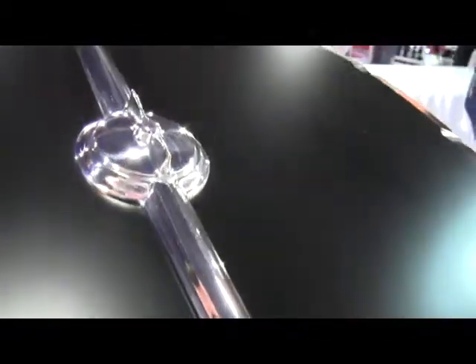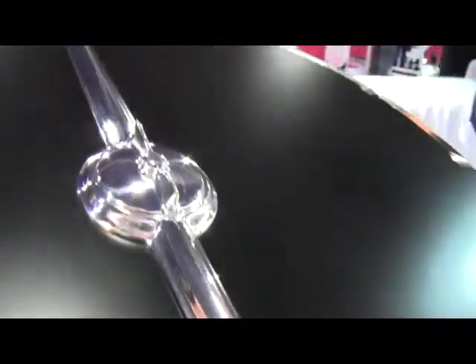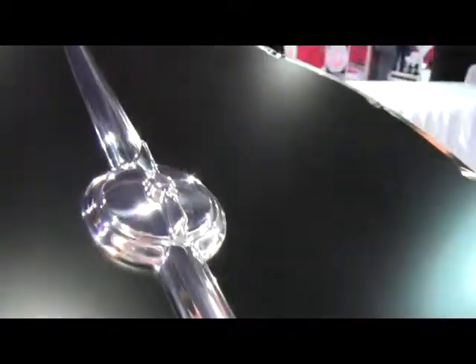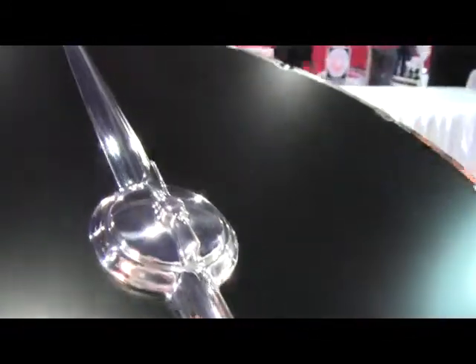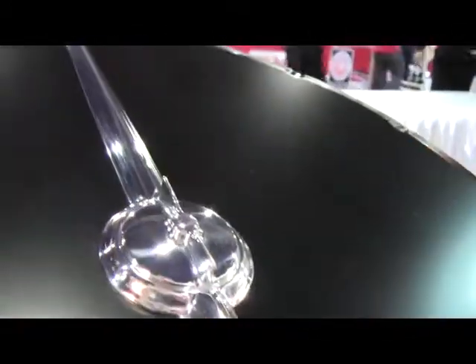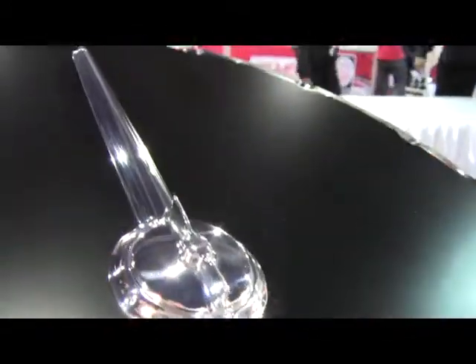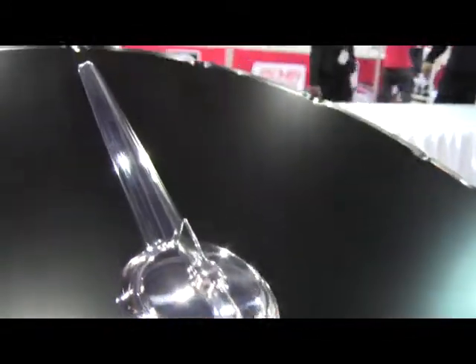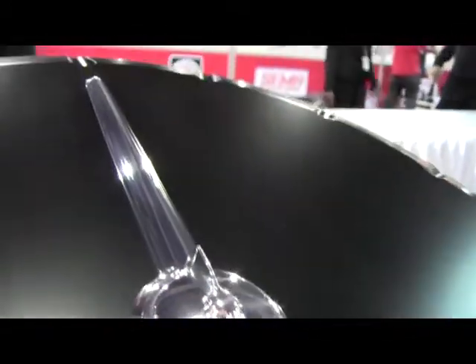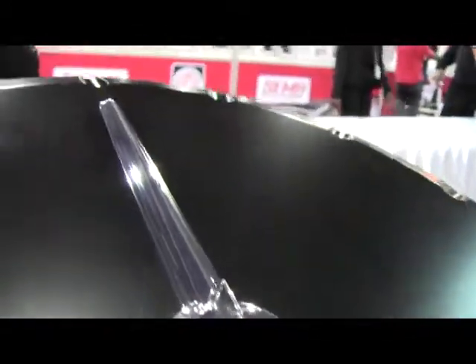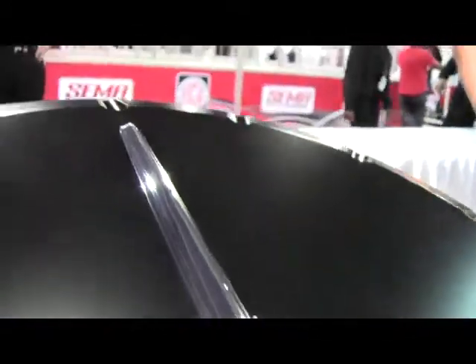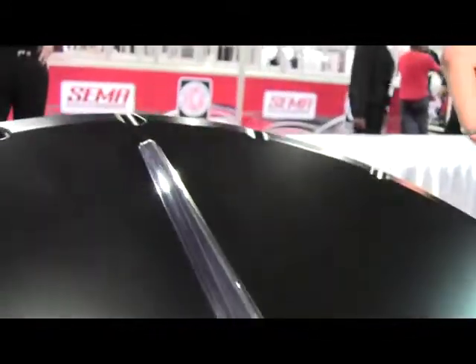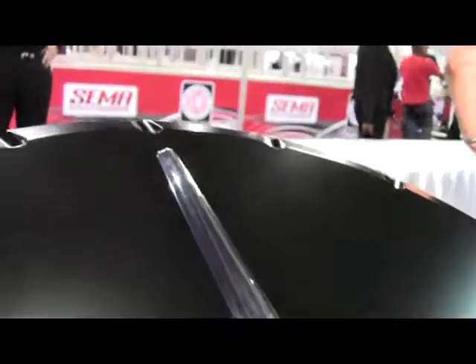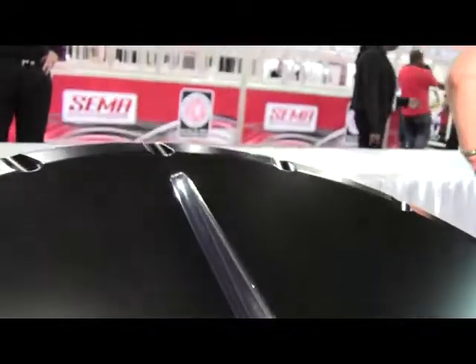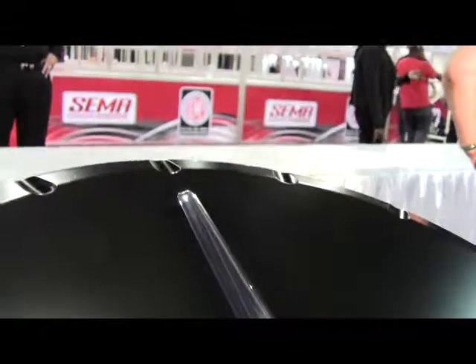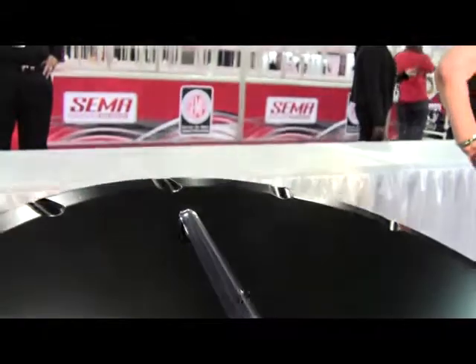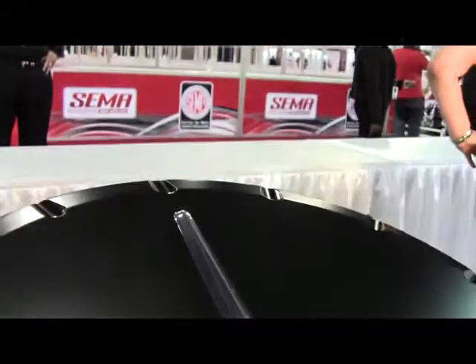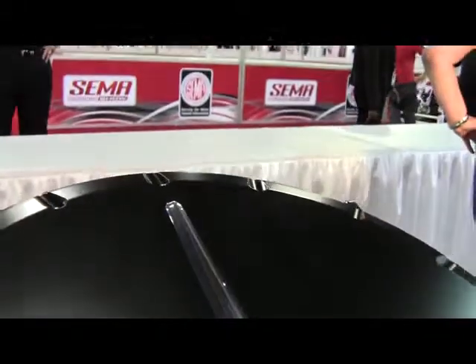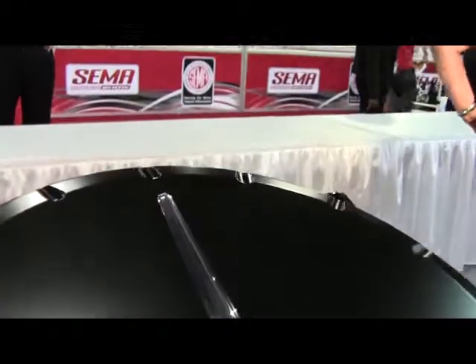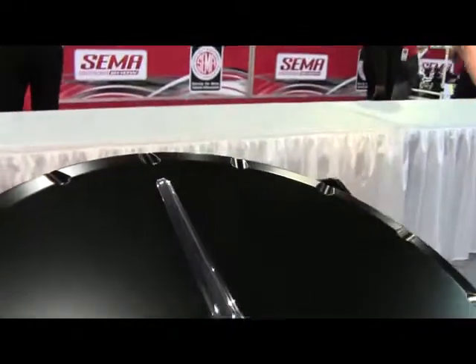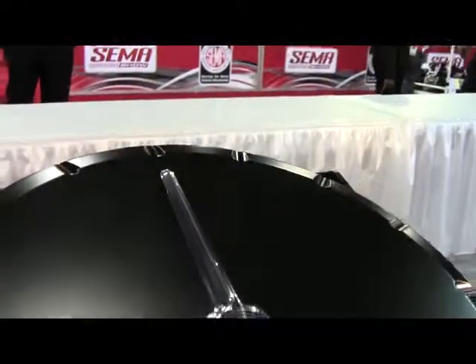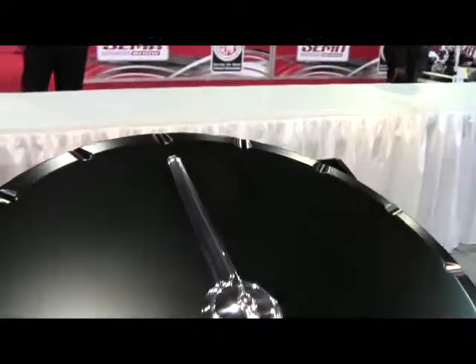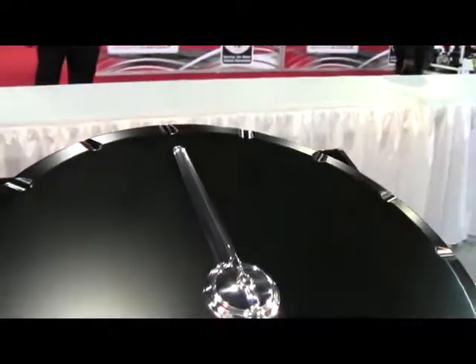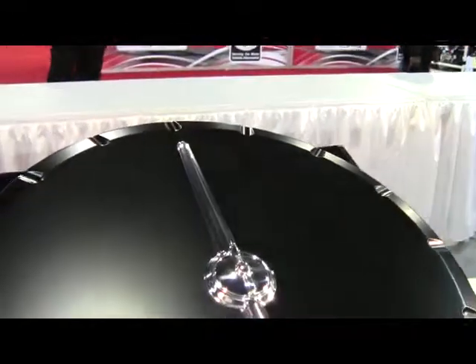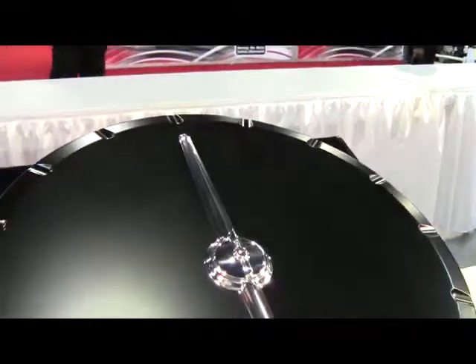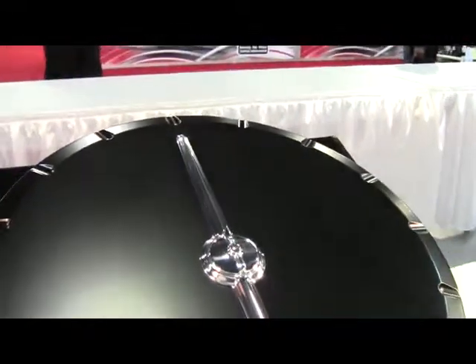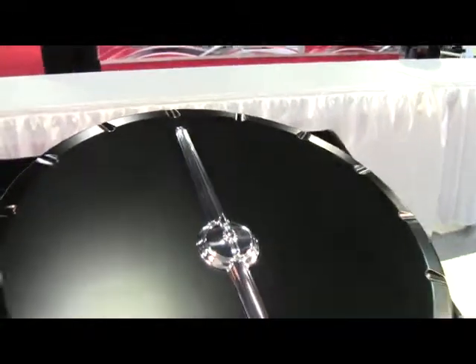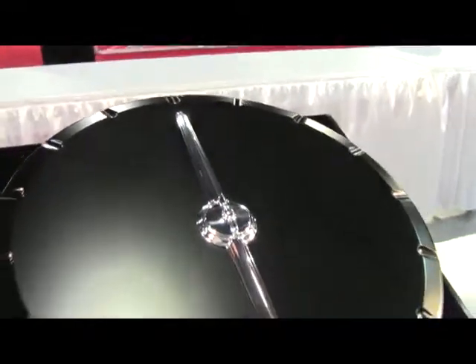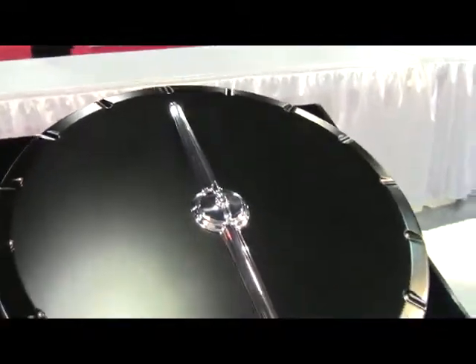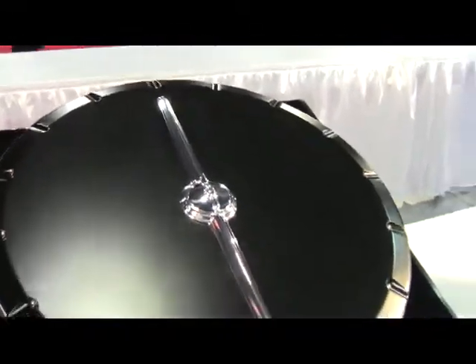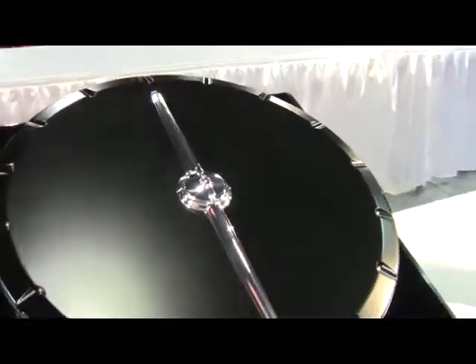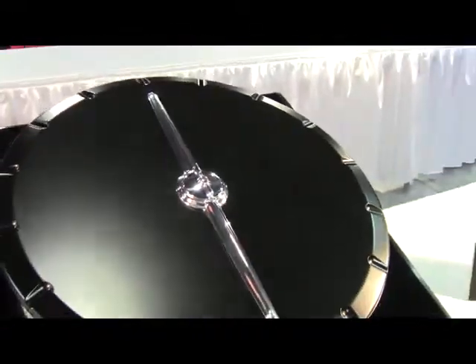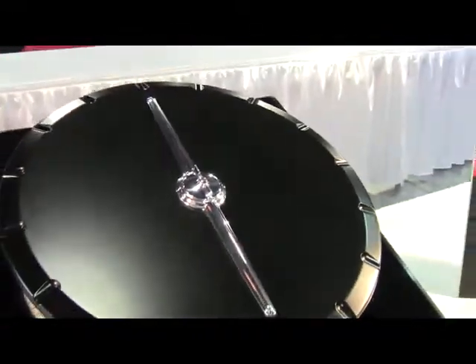Available 14 inch round, large oval, and small oval. Finishes include full polish and black with a polished trim strip.